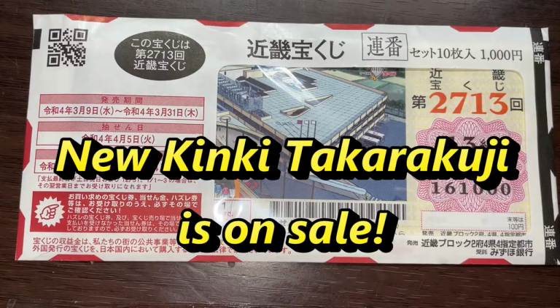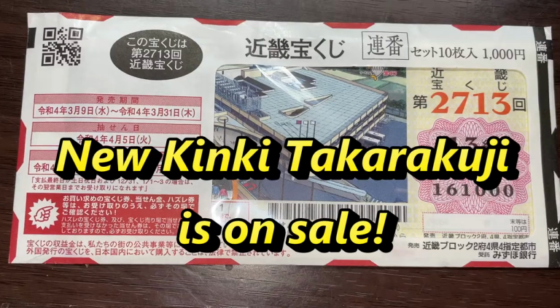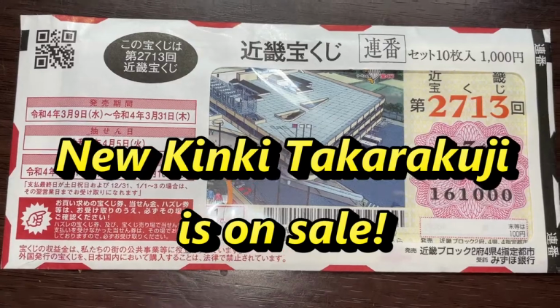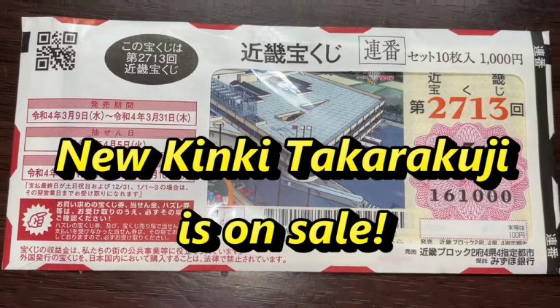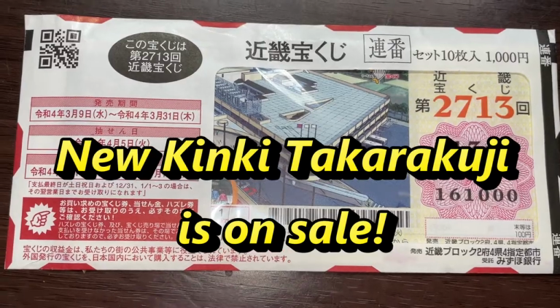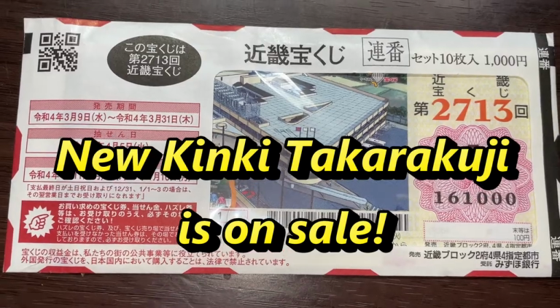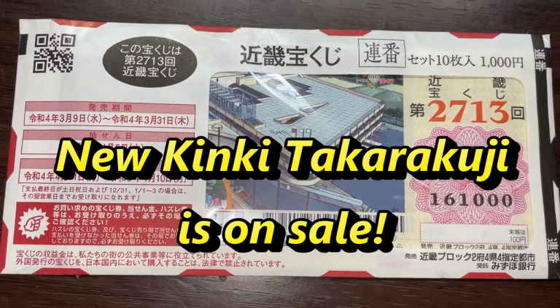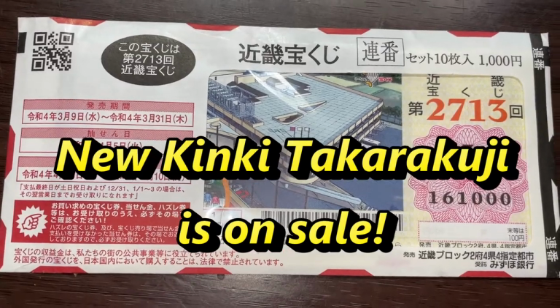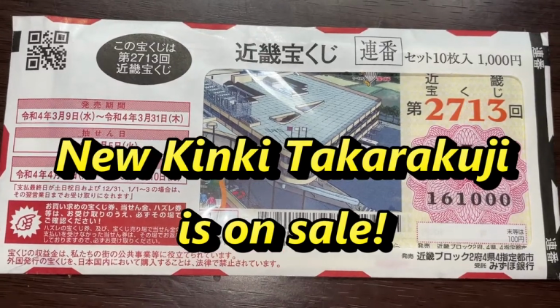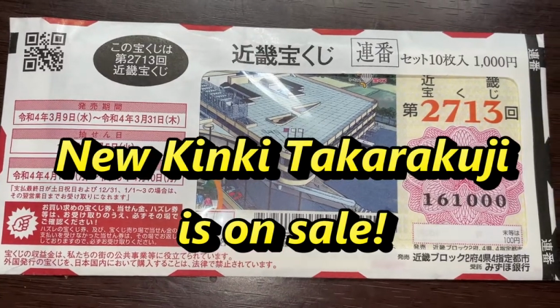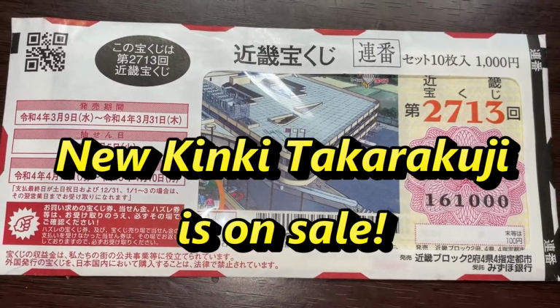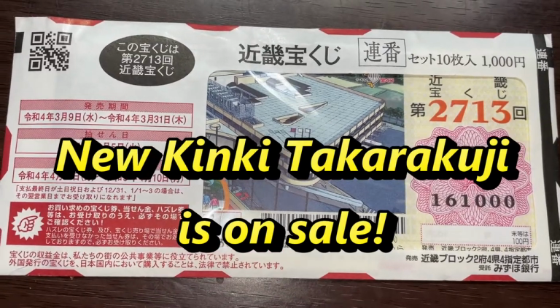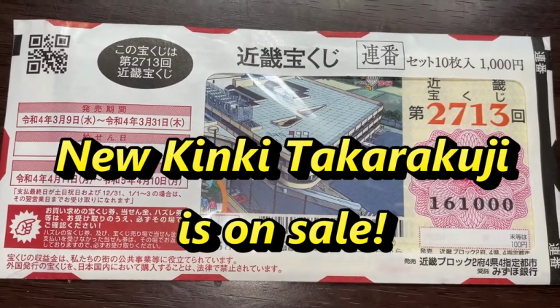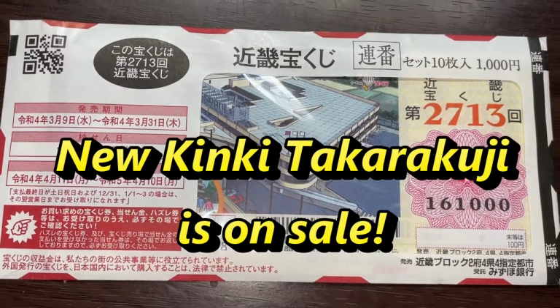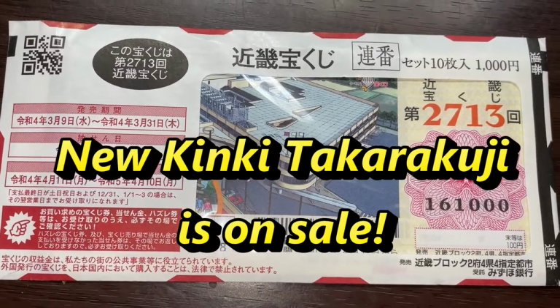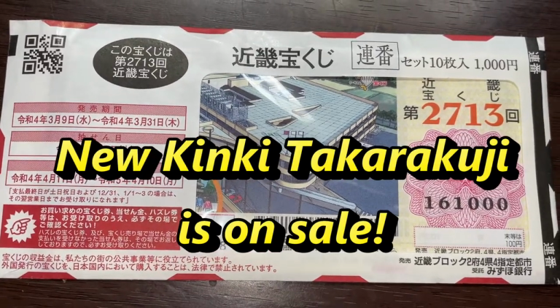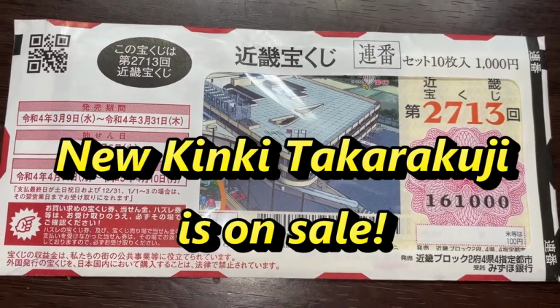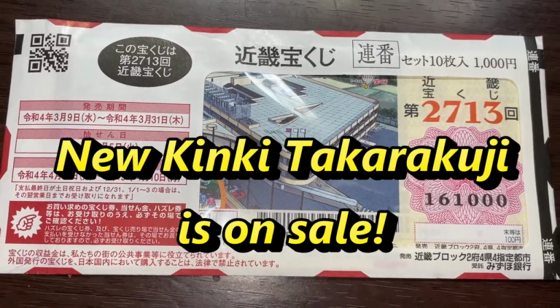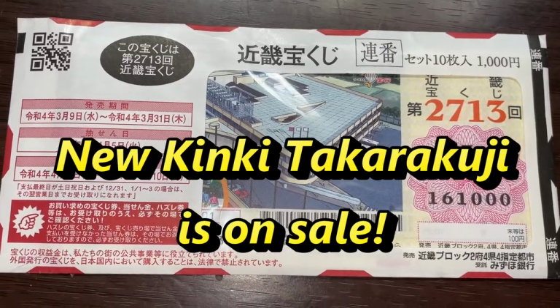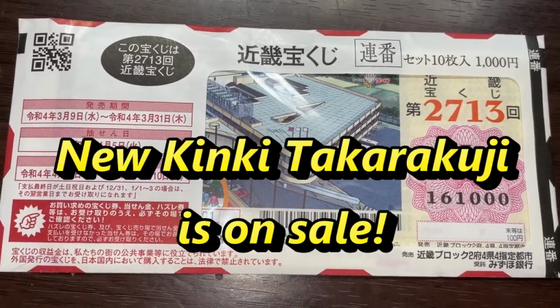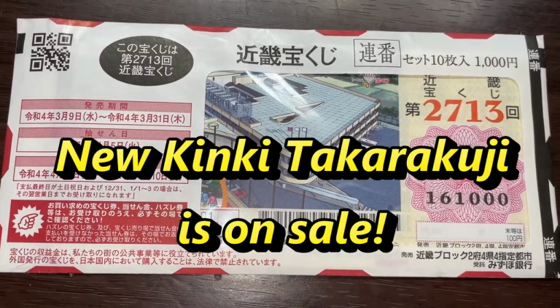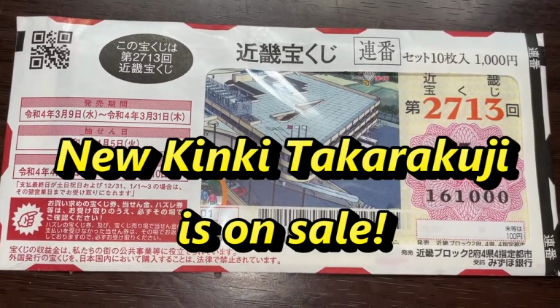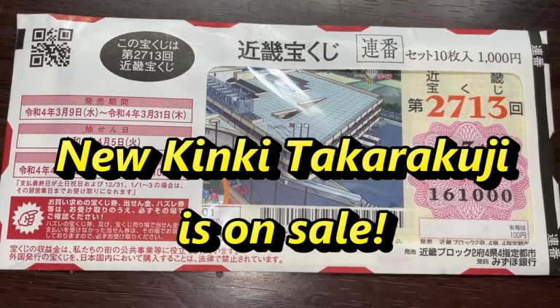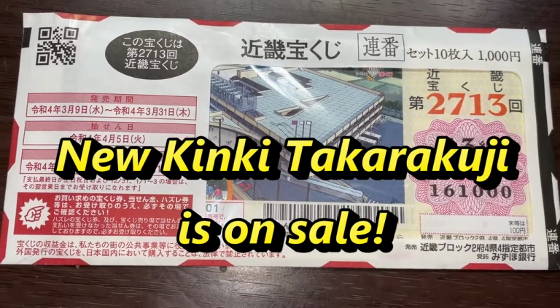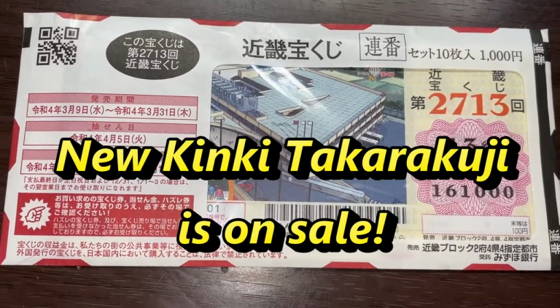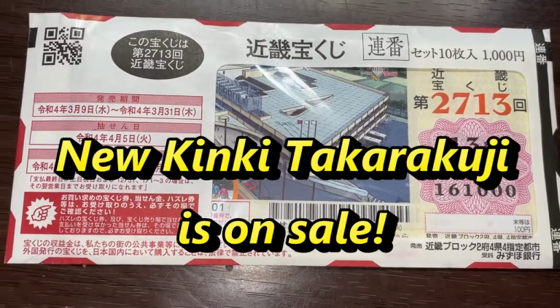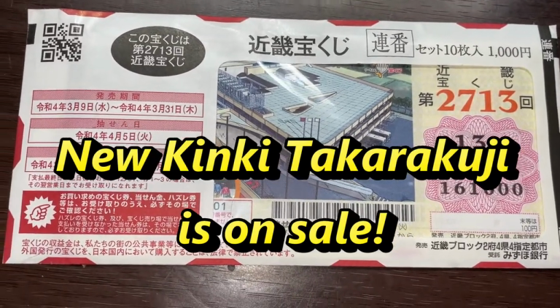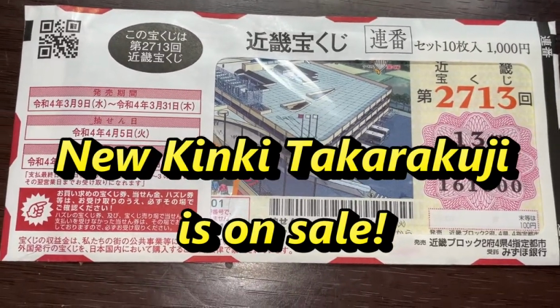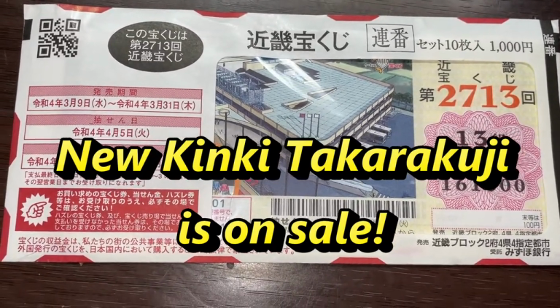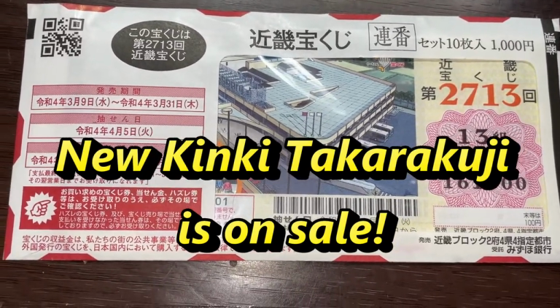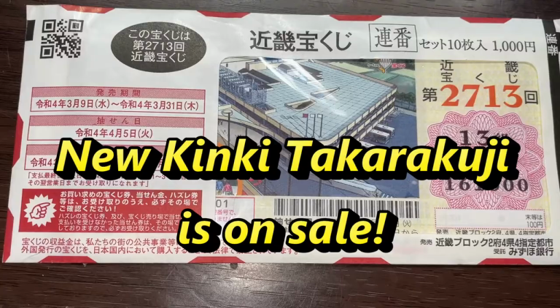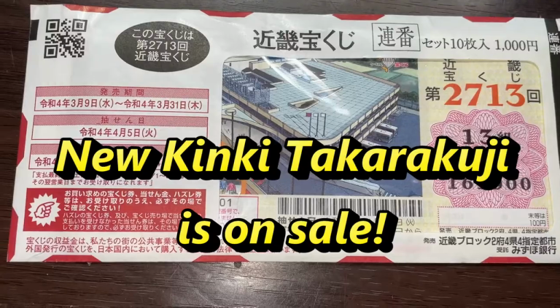Hello, my lottery friends, it's James in Japan. It is Friday, March 11th, 2022.